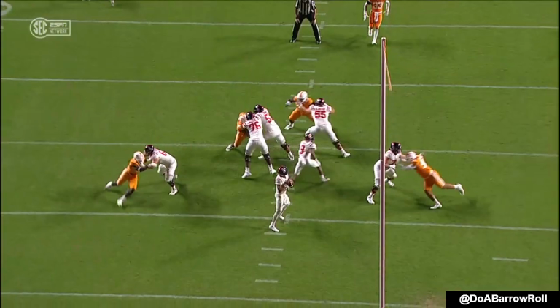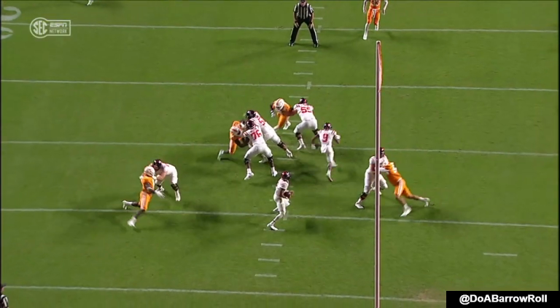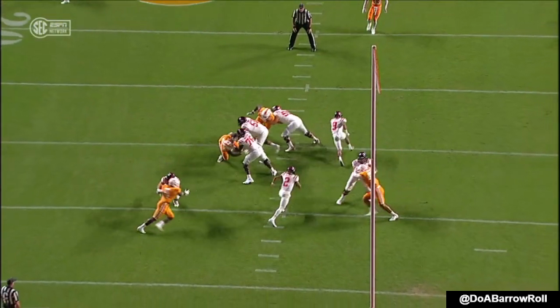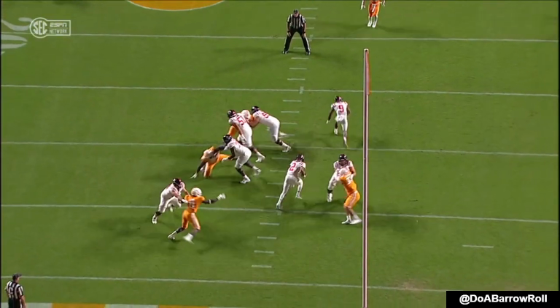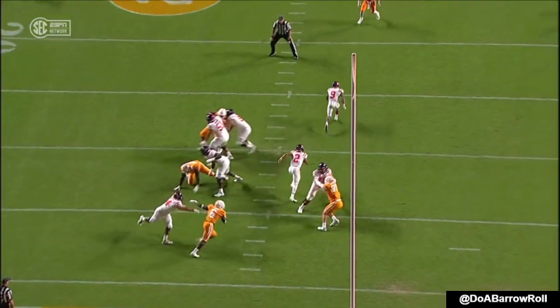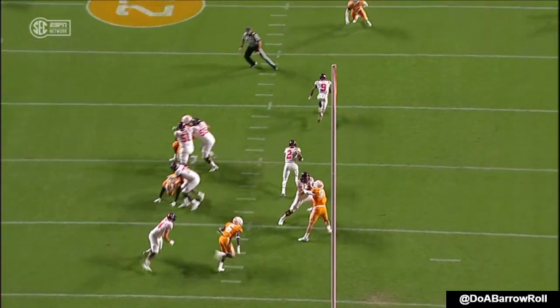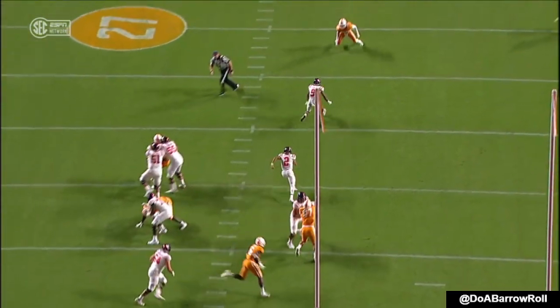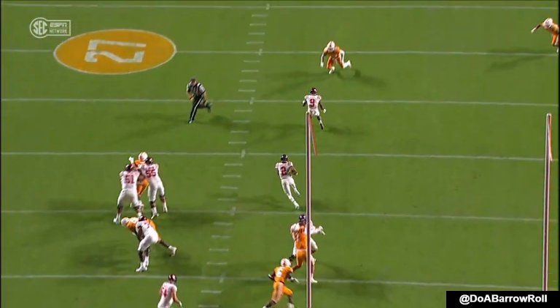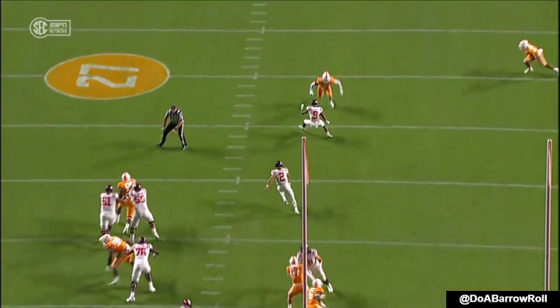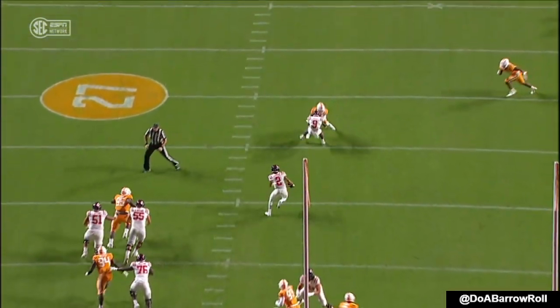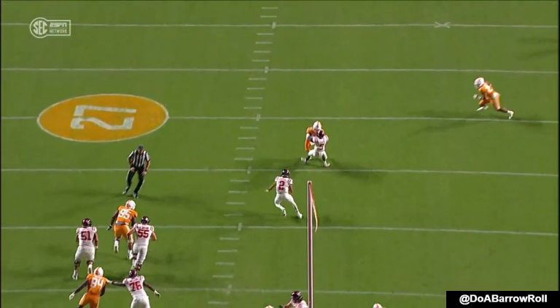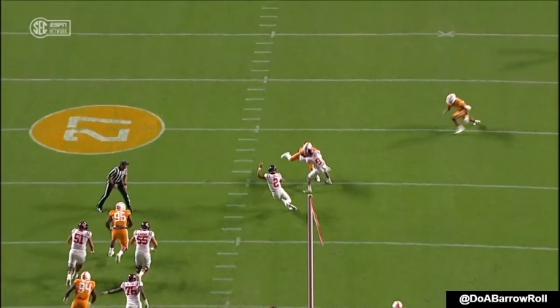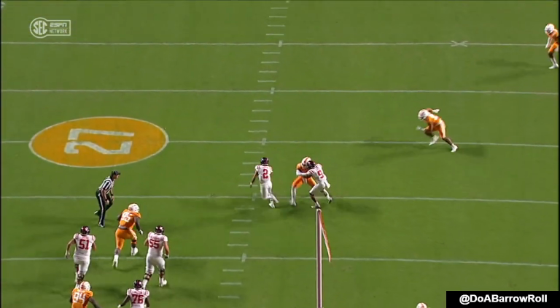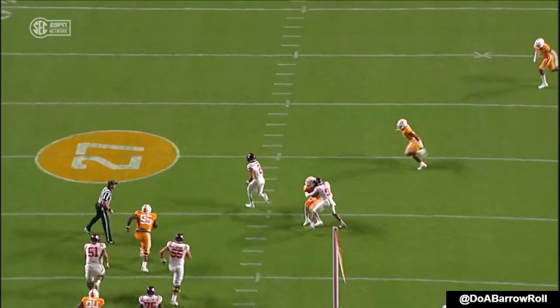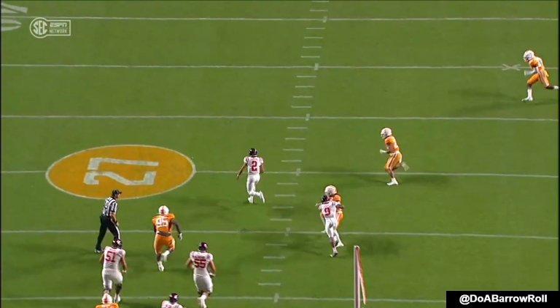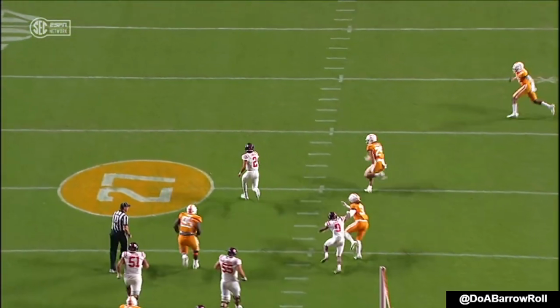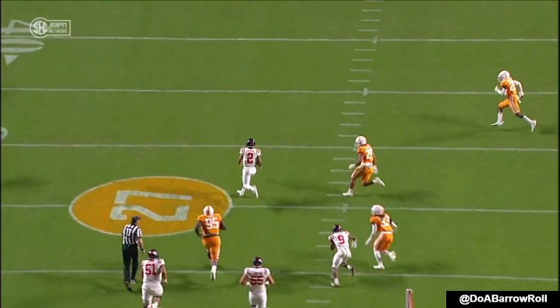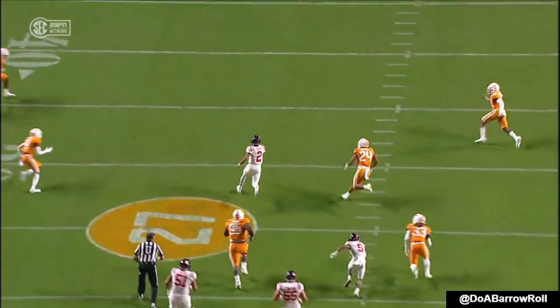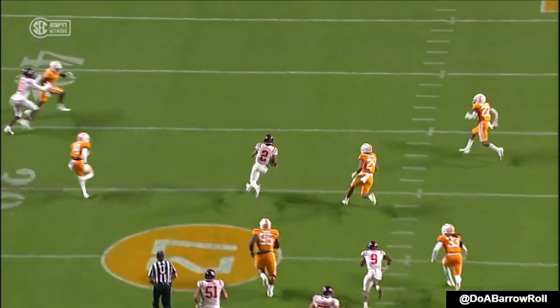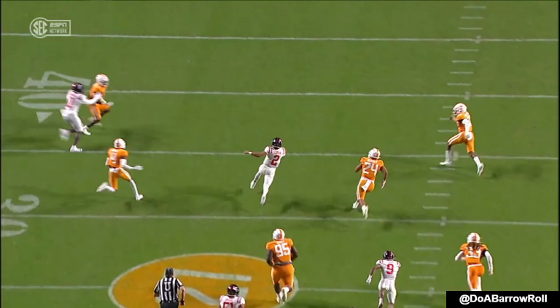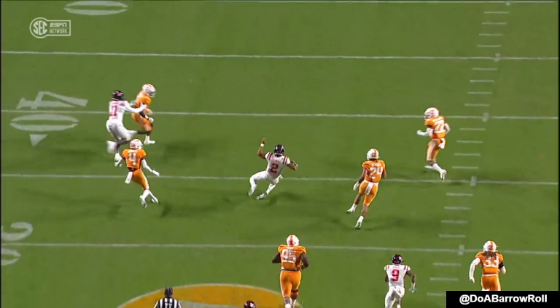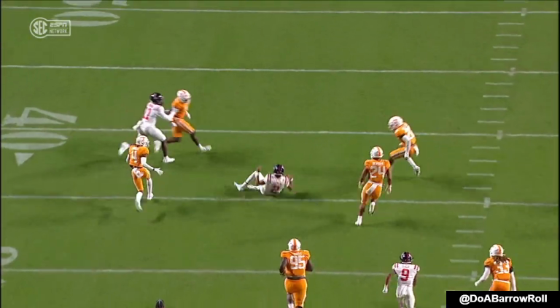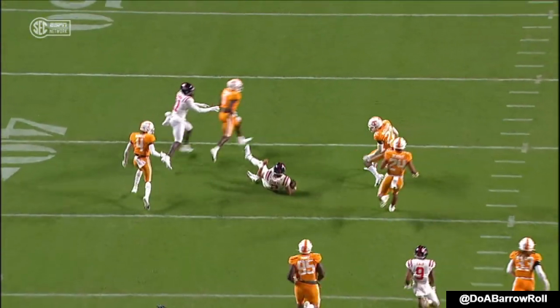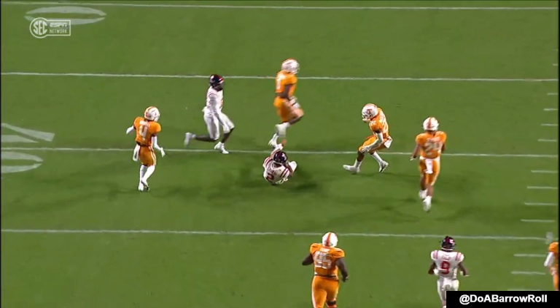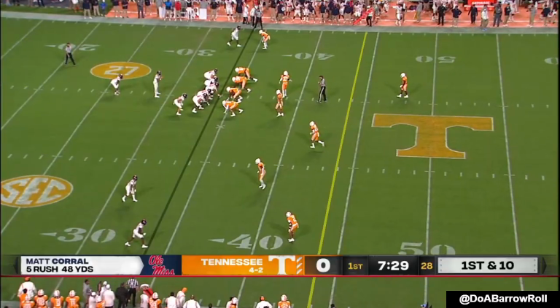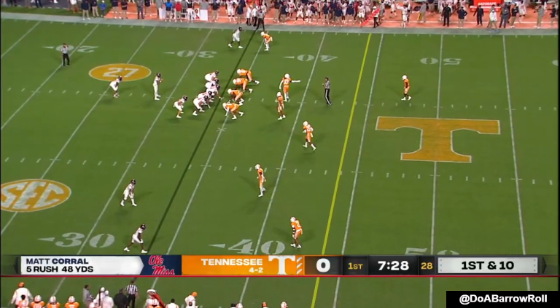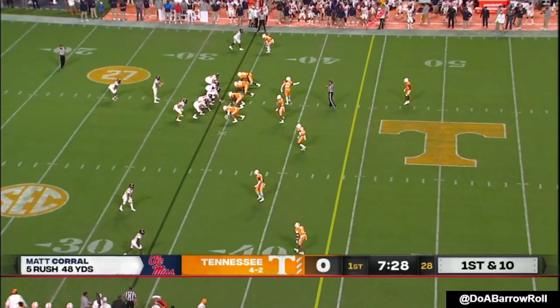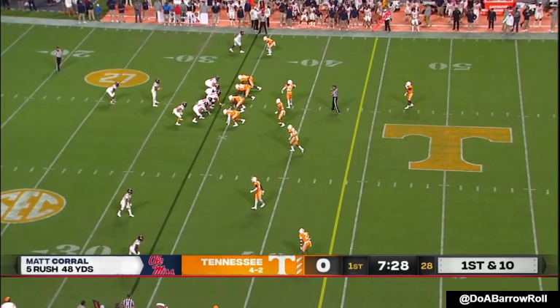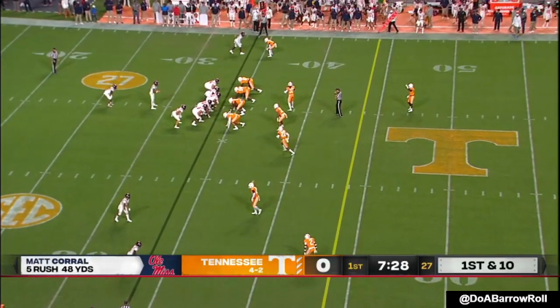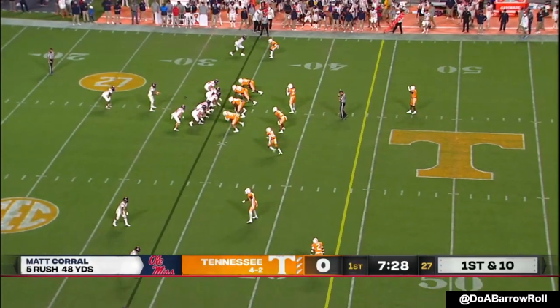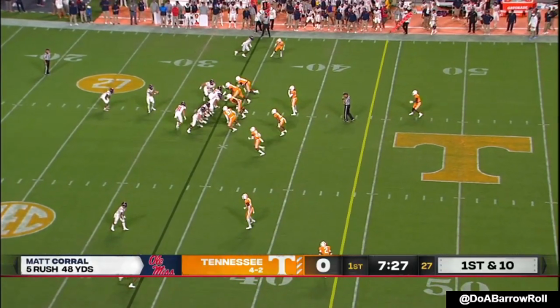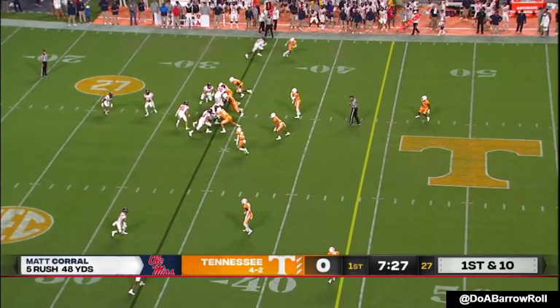Tennessee sat back in zone coverage, and this is a designed quarterback draw. Zone coverage and they dialed up the perfect play.